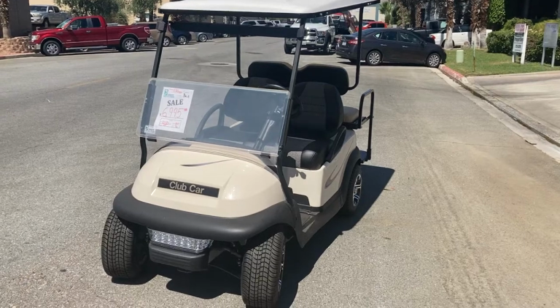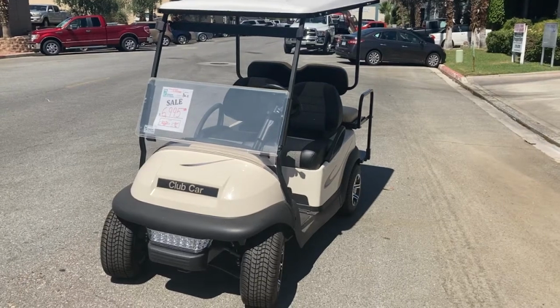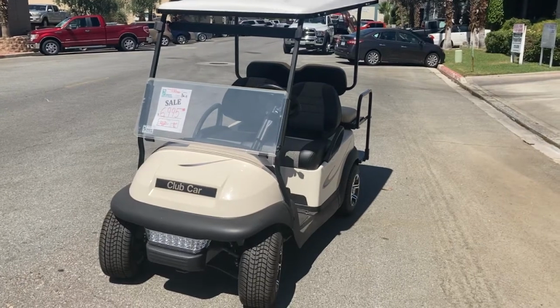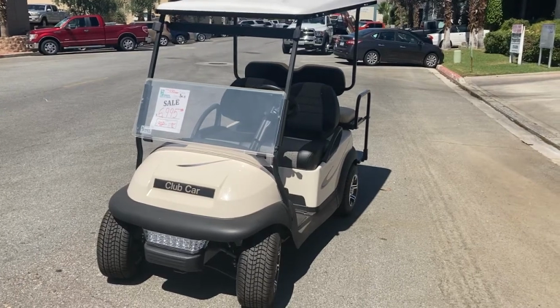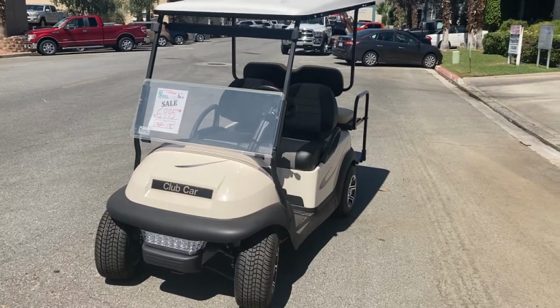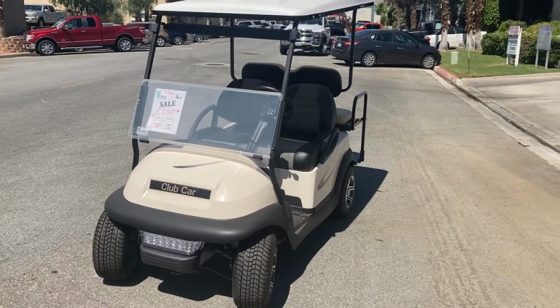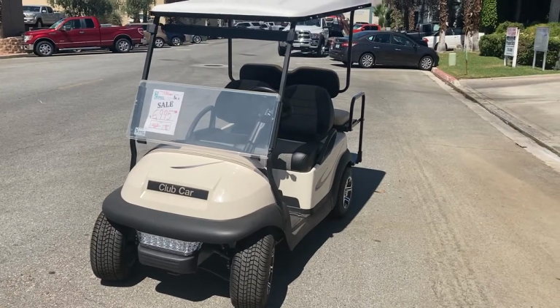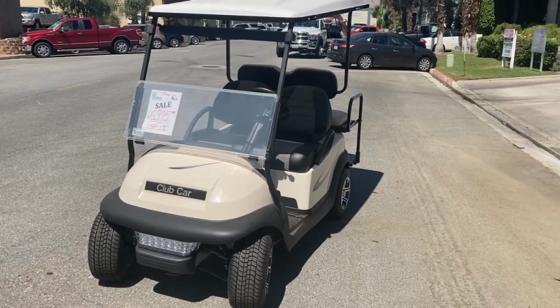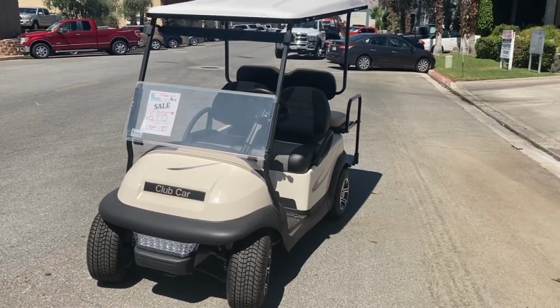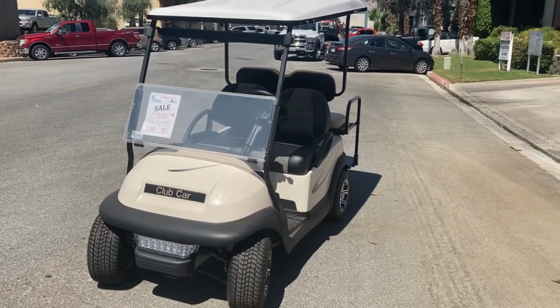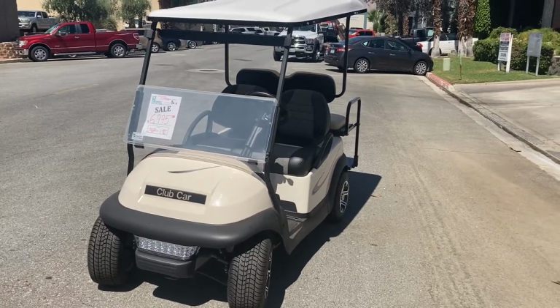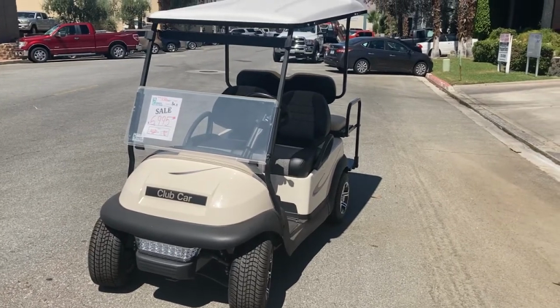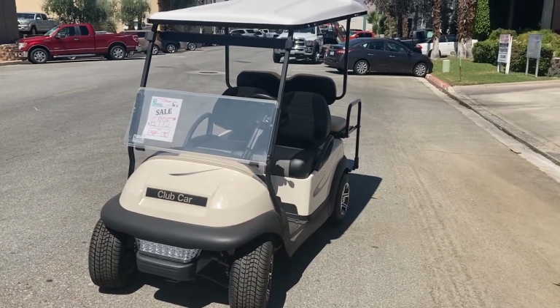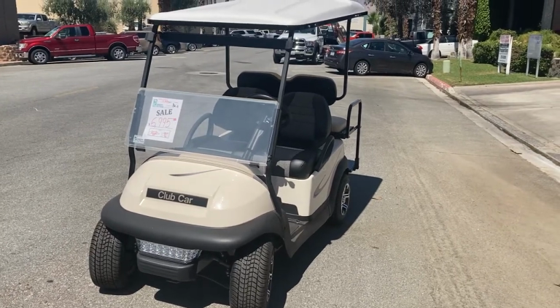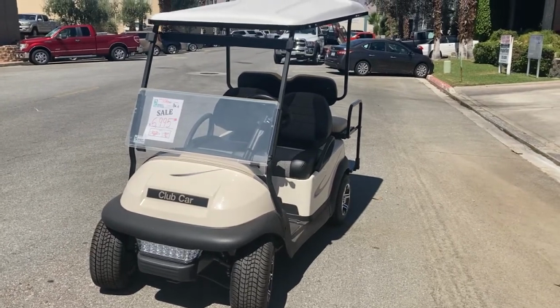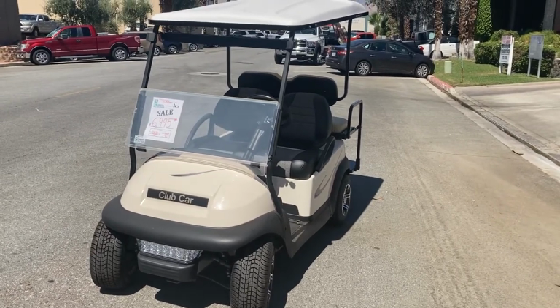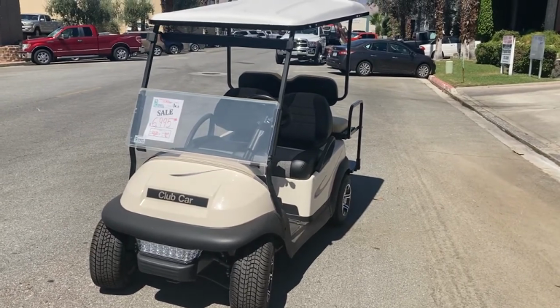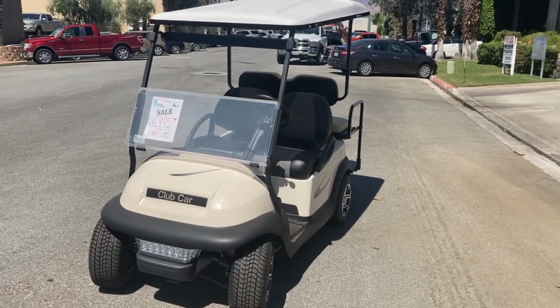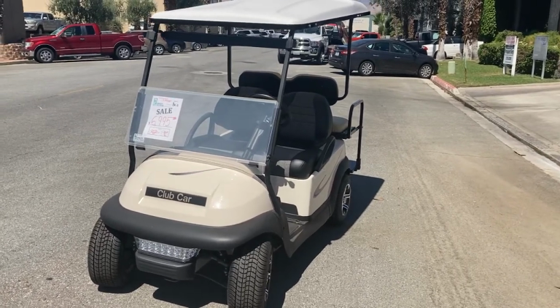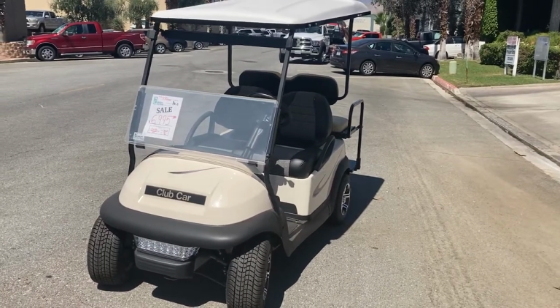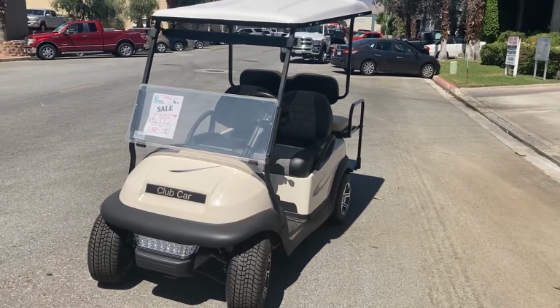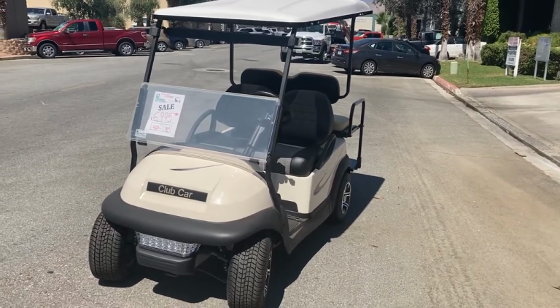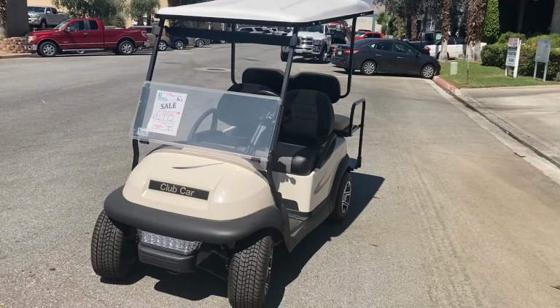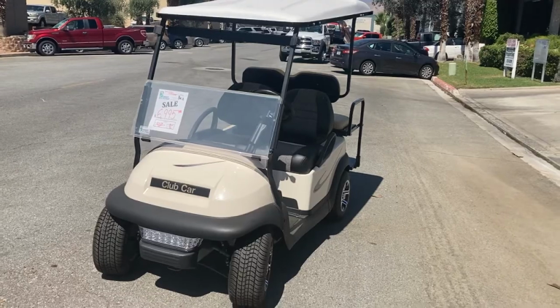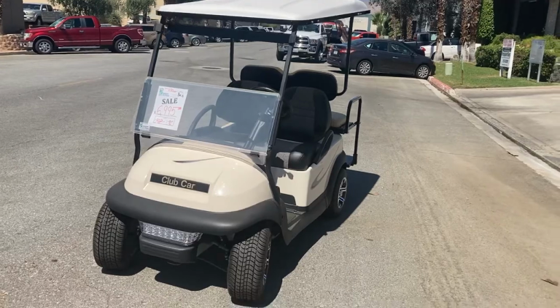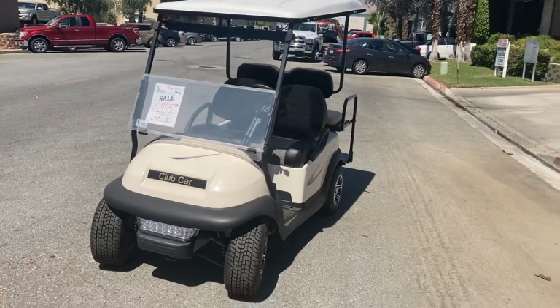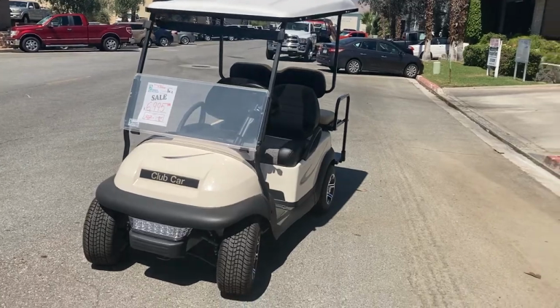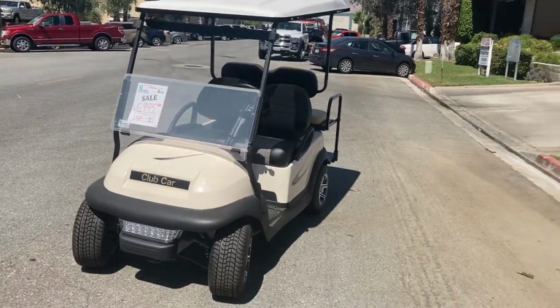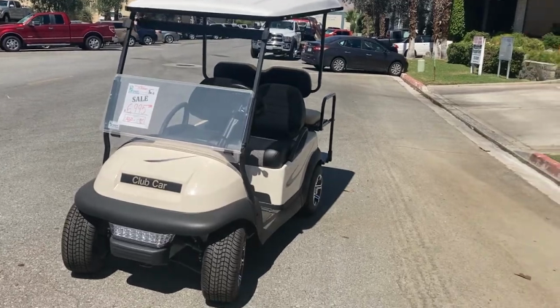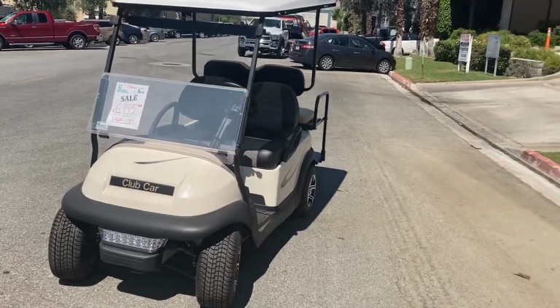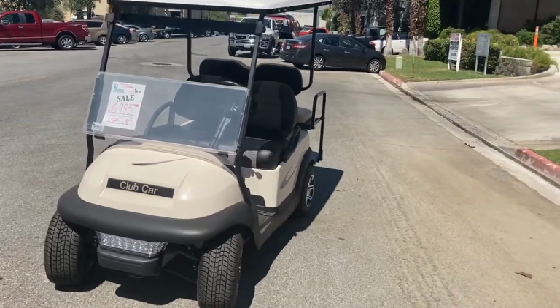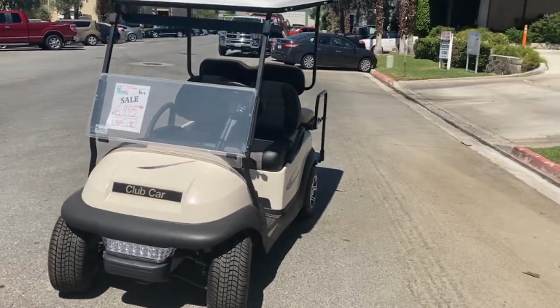Alright folks, here we've got a Club Car Precedent 4 Passenger, one of our refurbished carts.